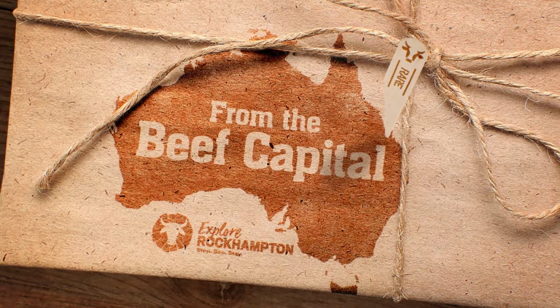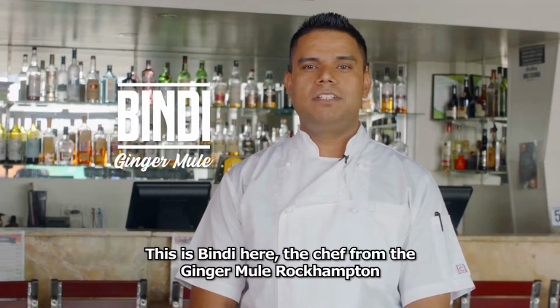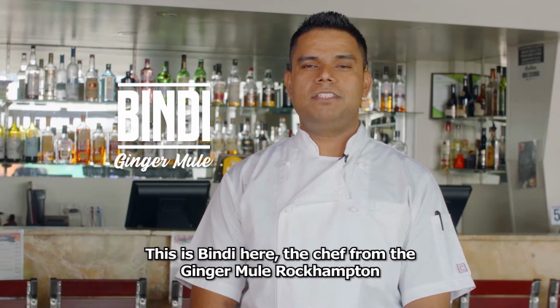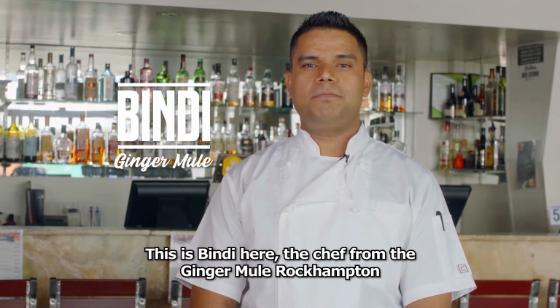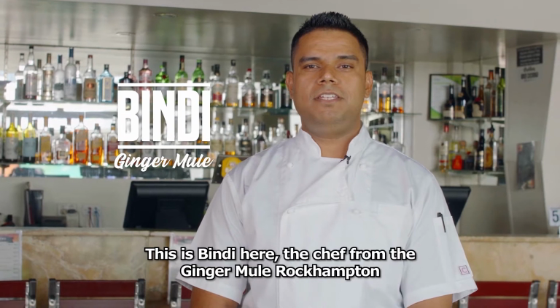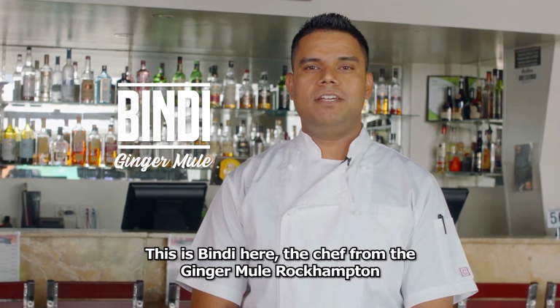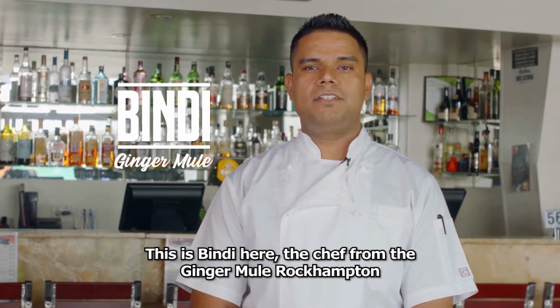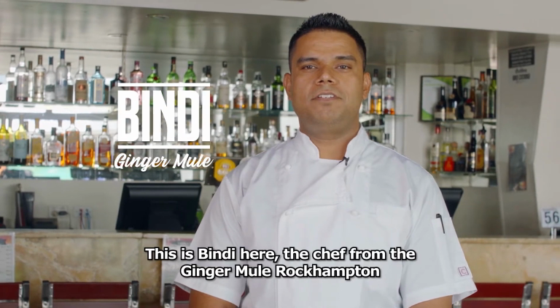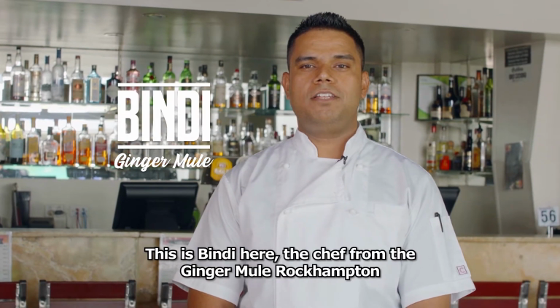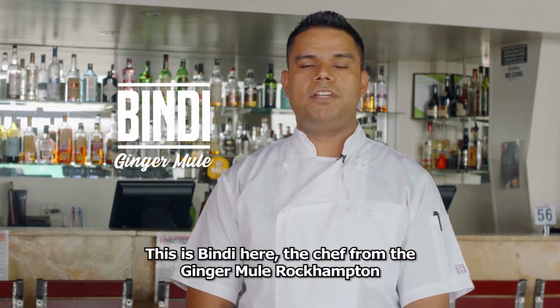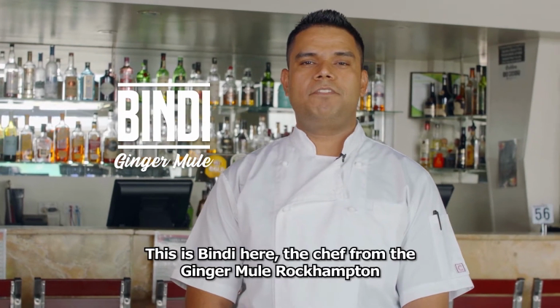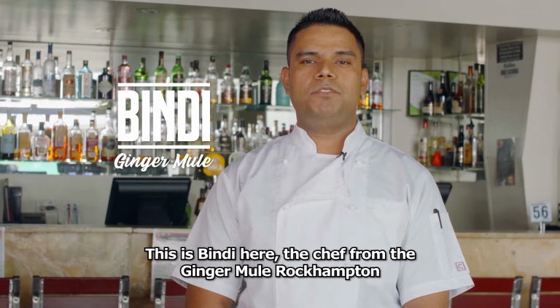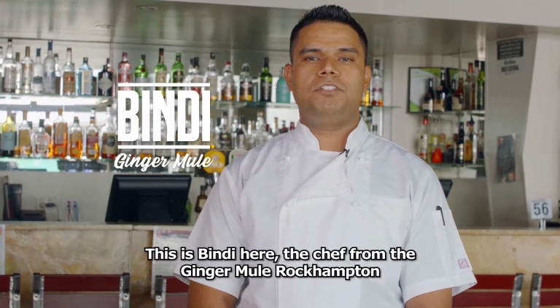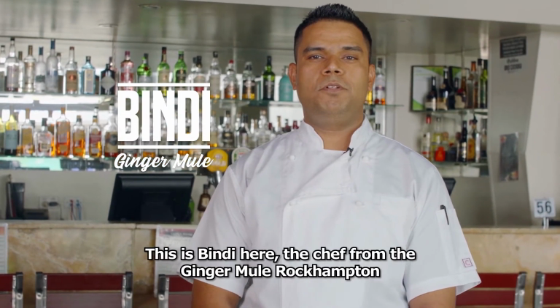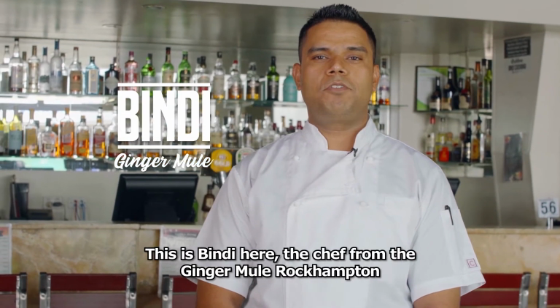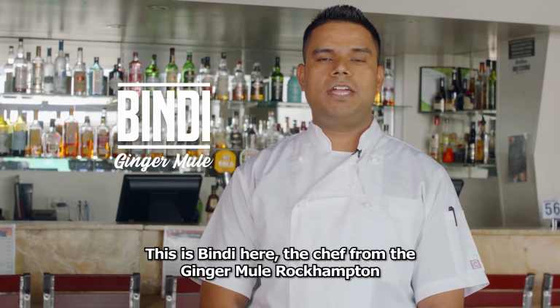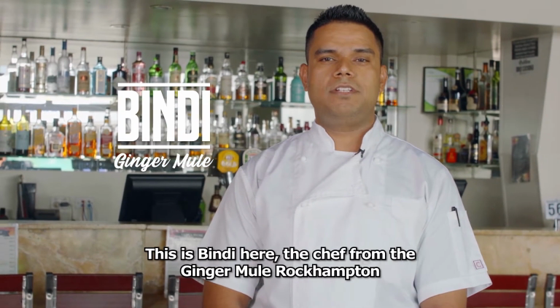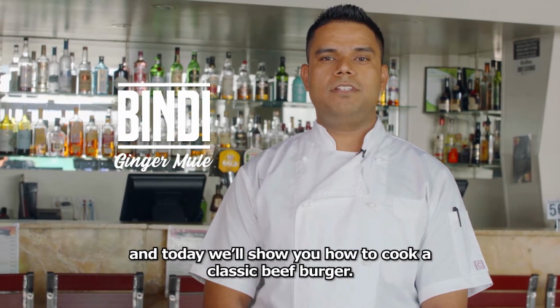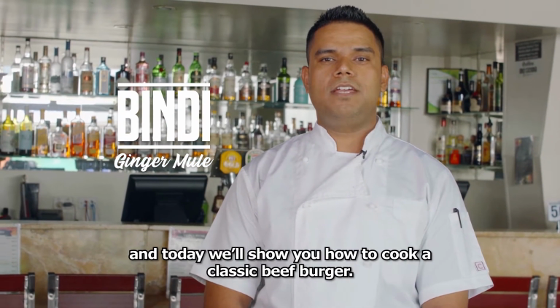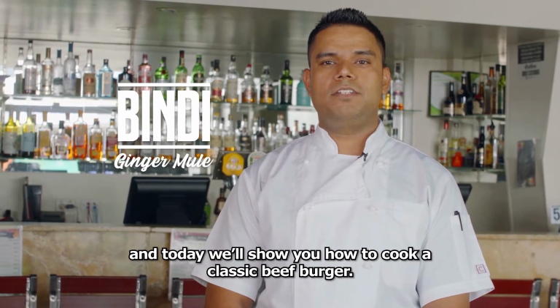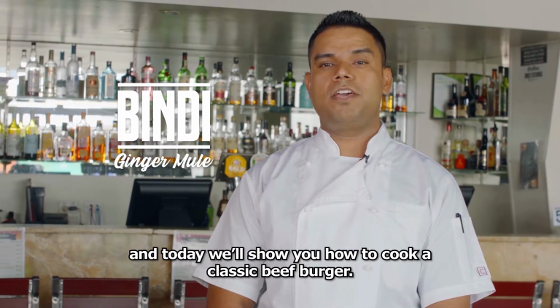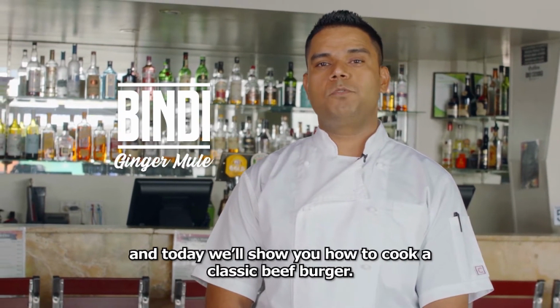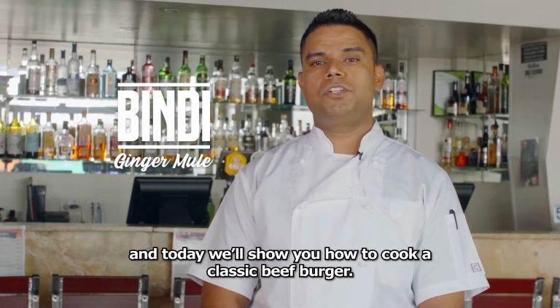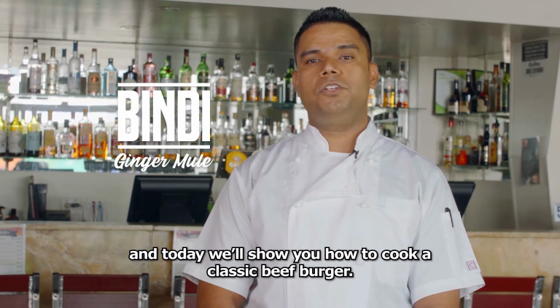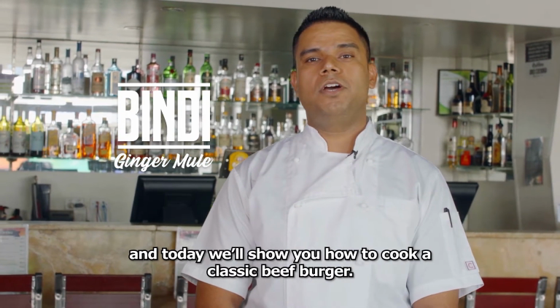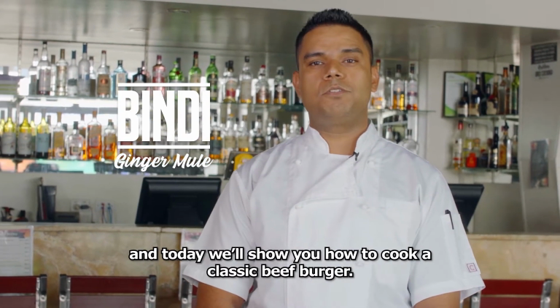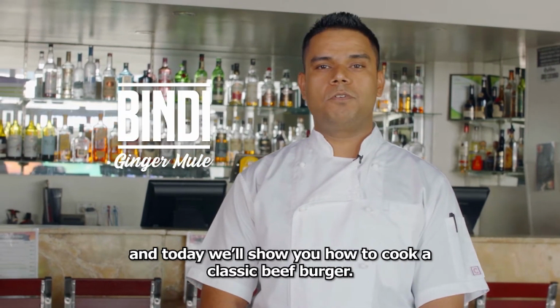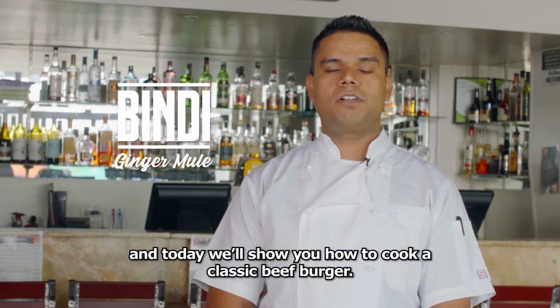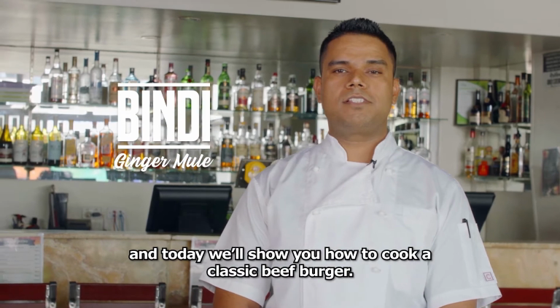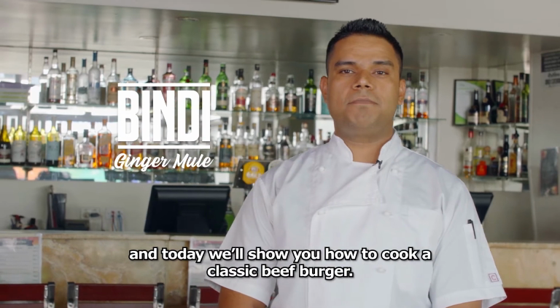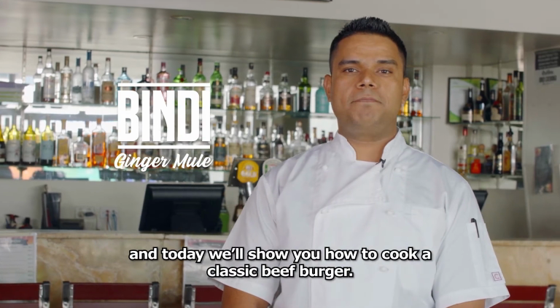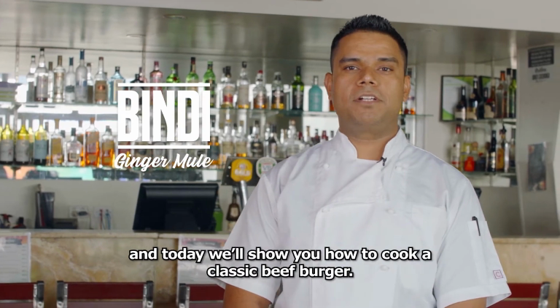This is Bindi here, the chef from Ginger Mill Rockhampton, and today we'll show you how to cook a classic beef burger.